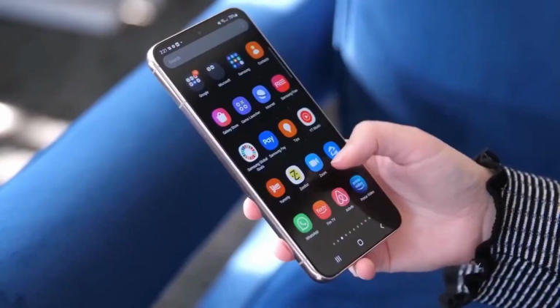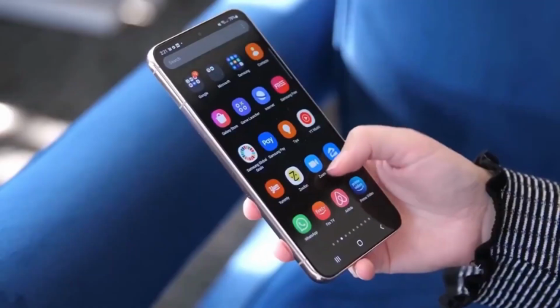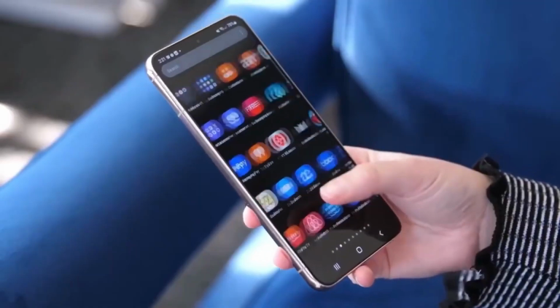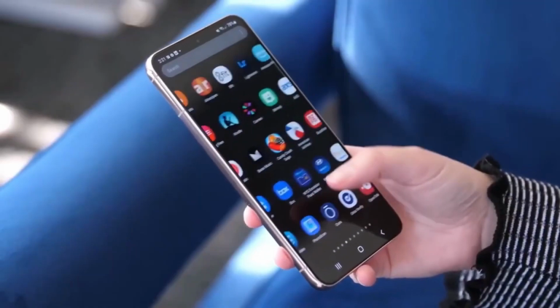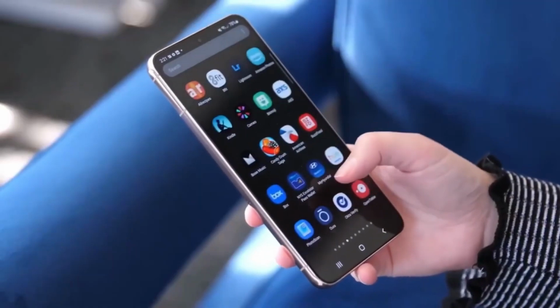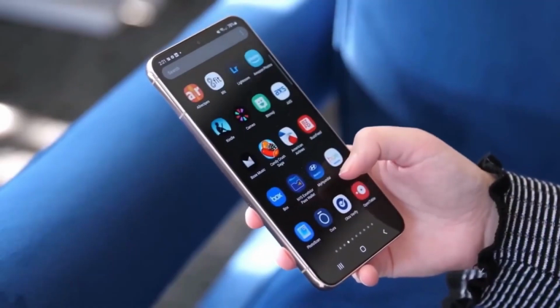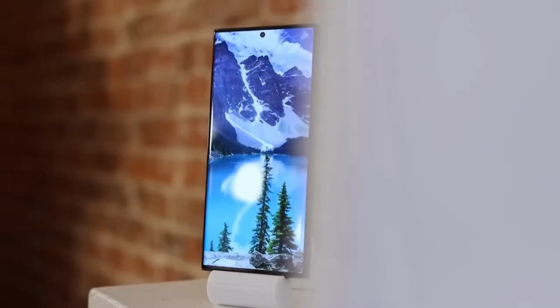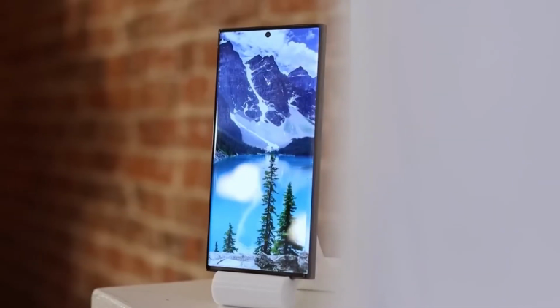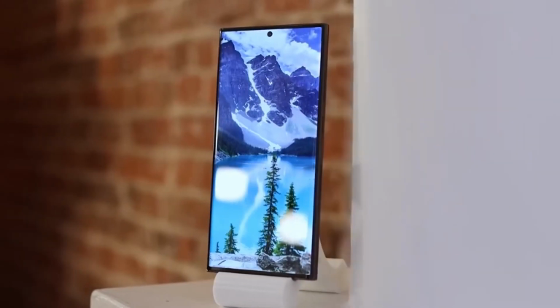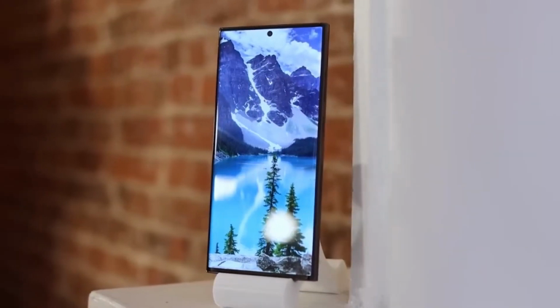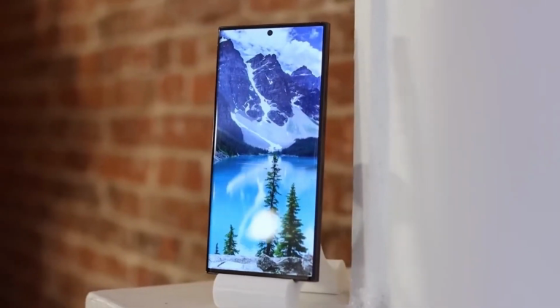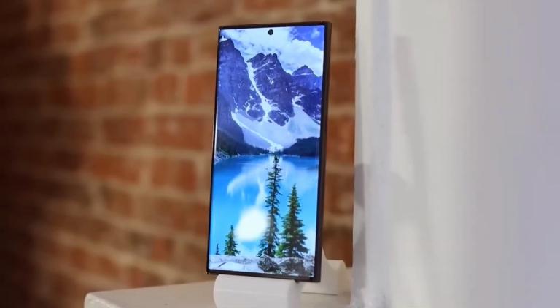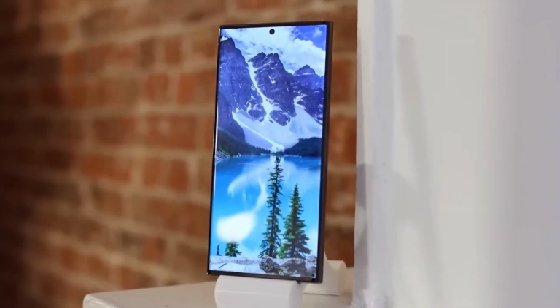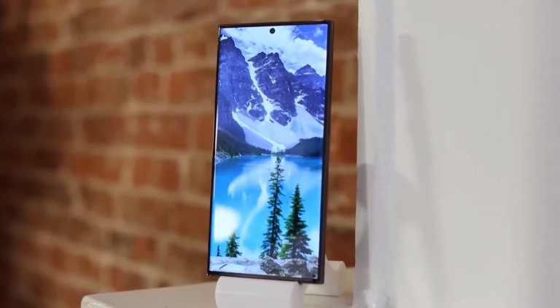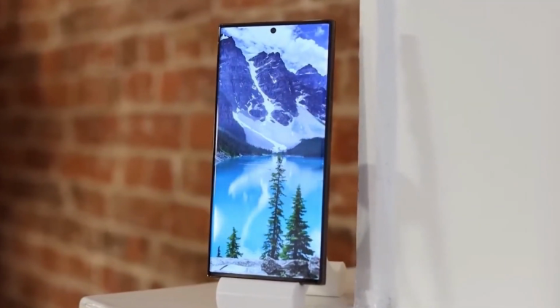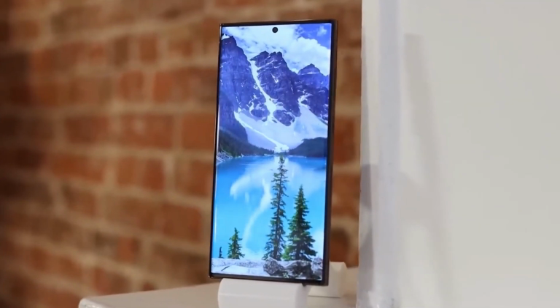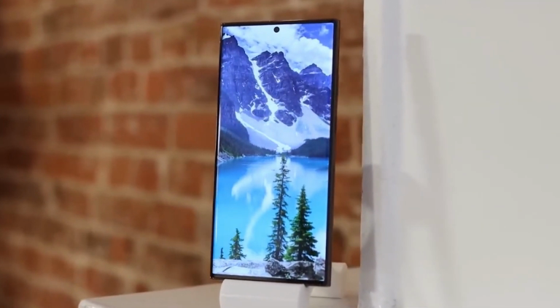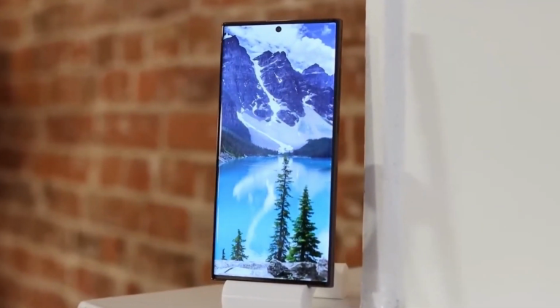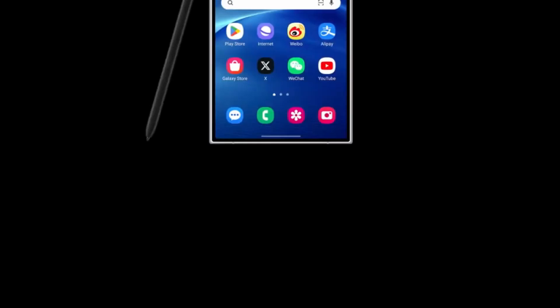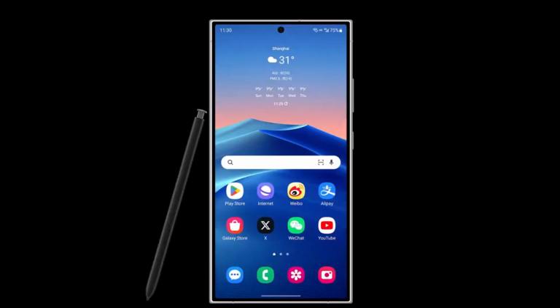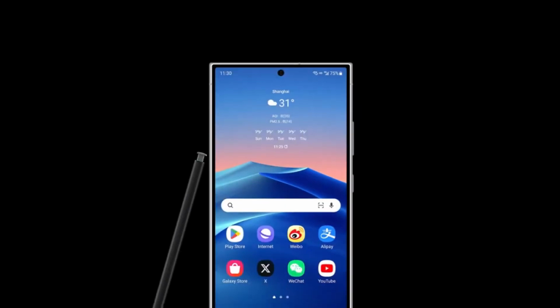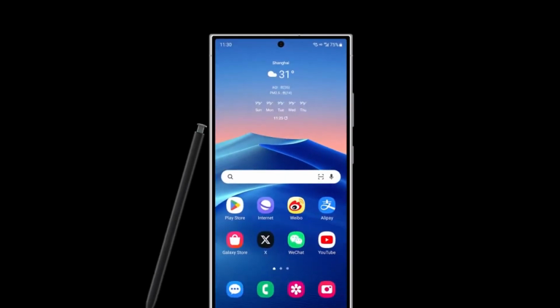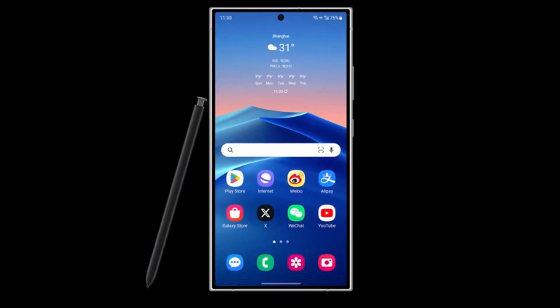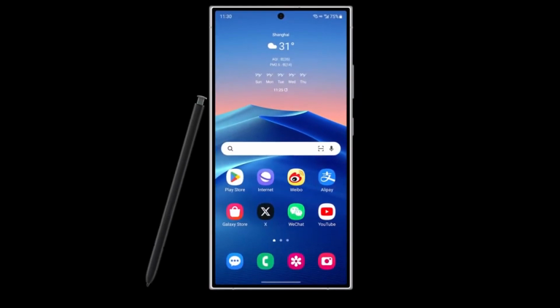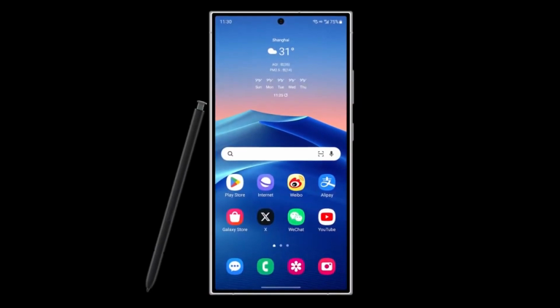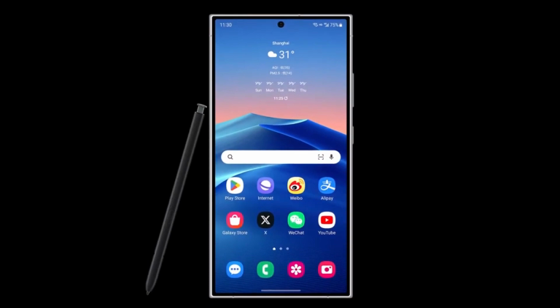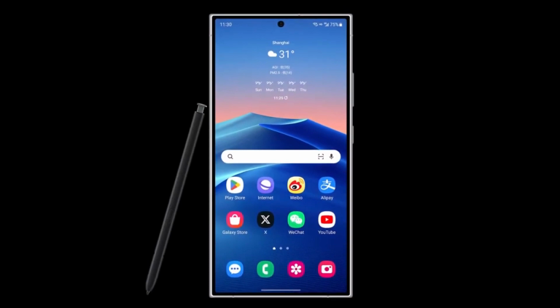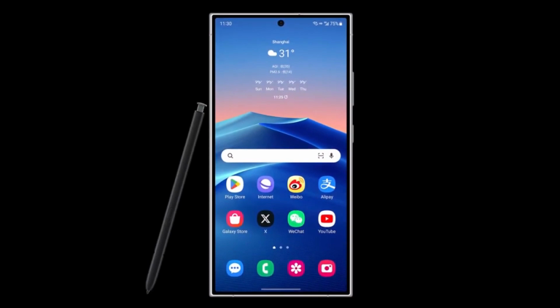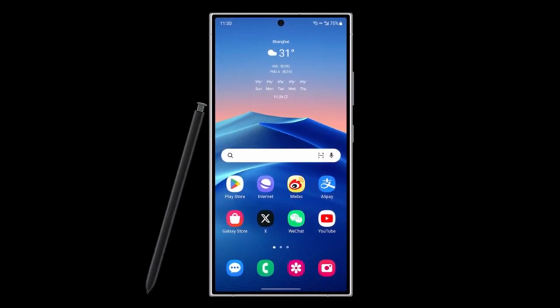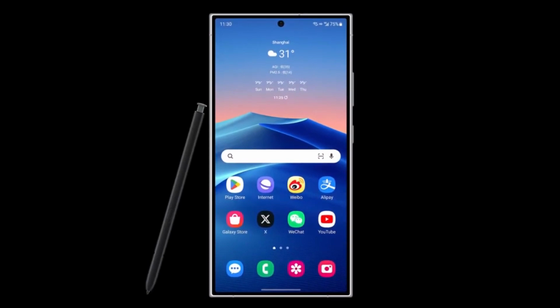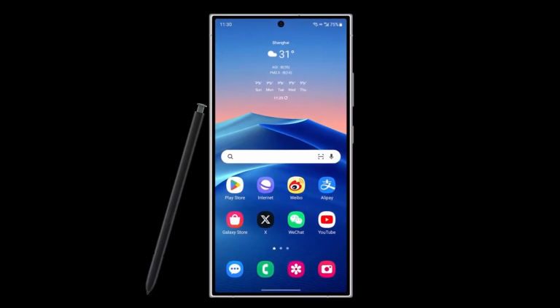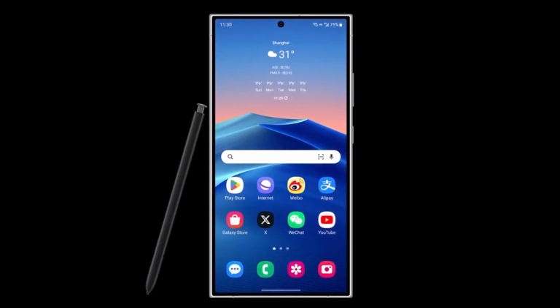Get ready to be swept off your feet by the Samsung Galaxy S24 series. It's not just a phone — it's a tech revolution.